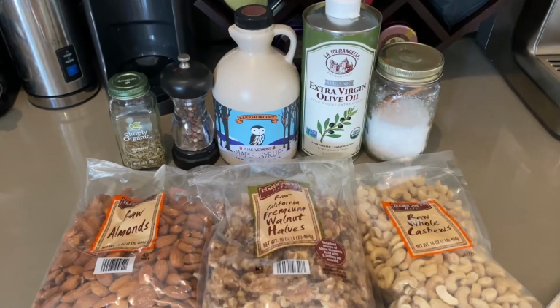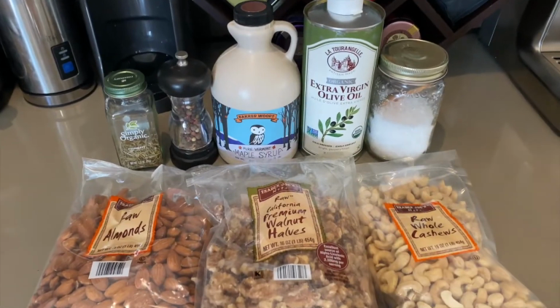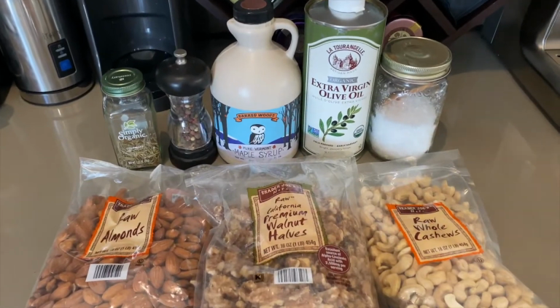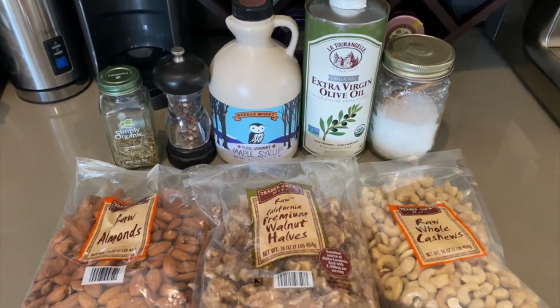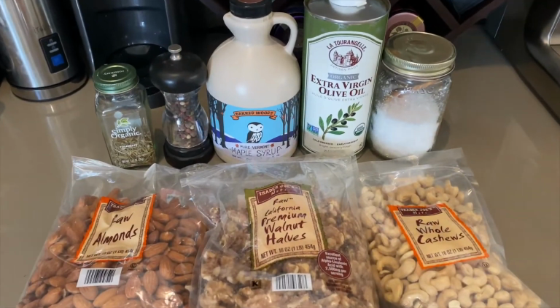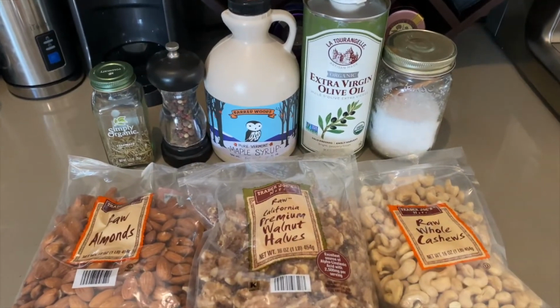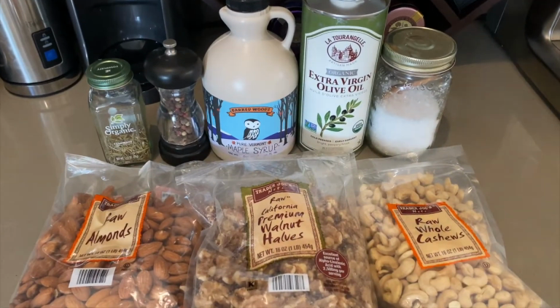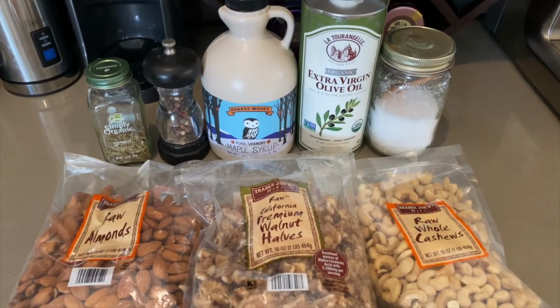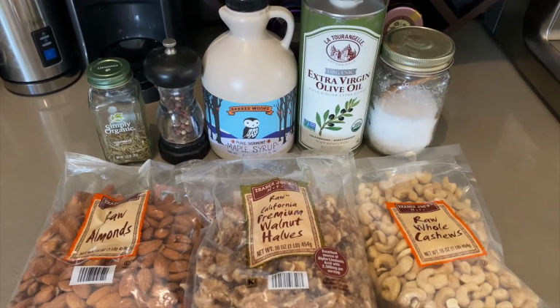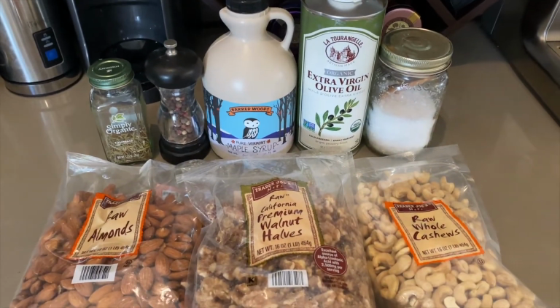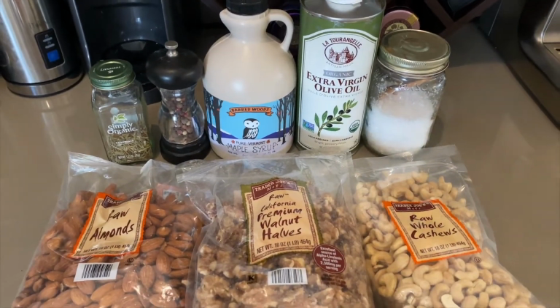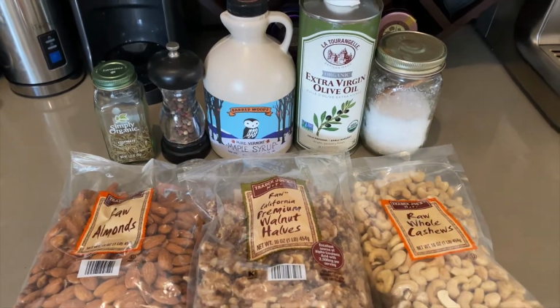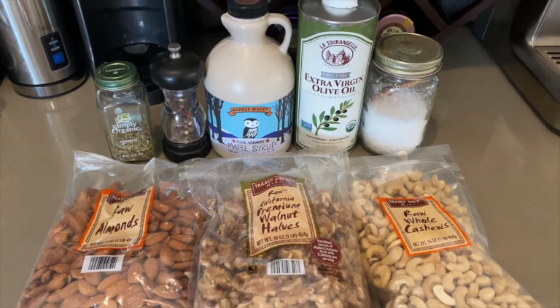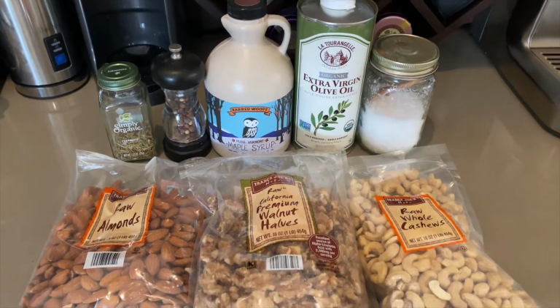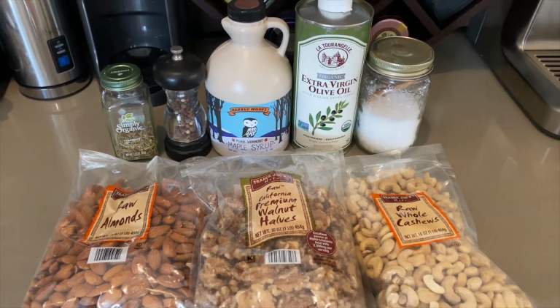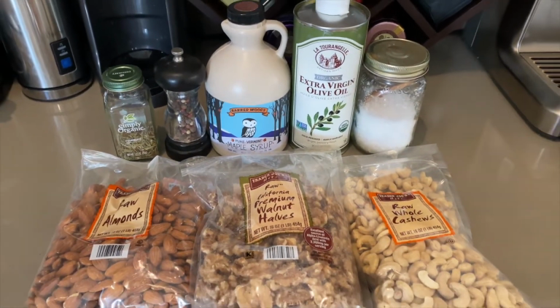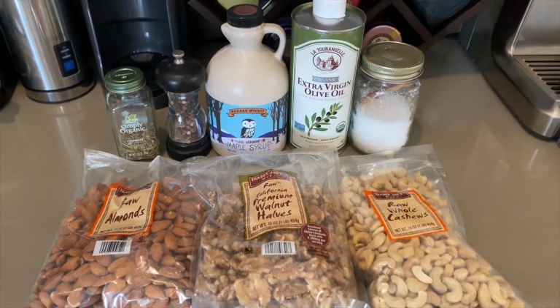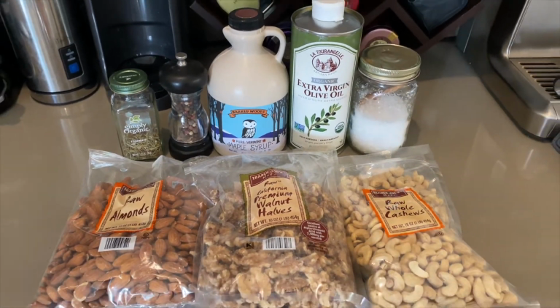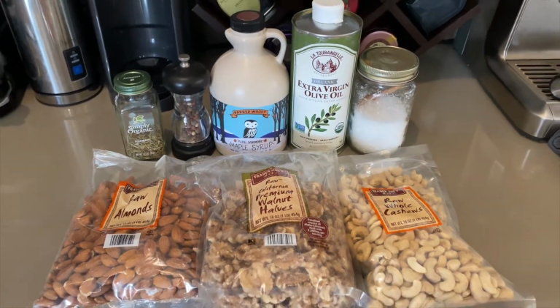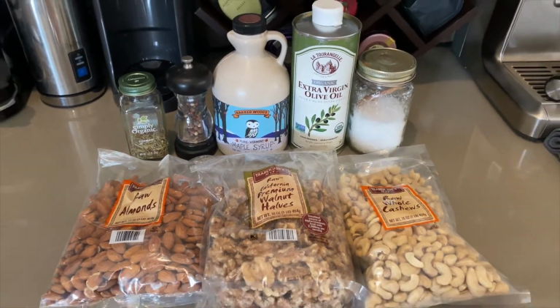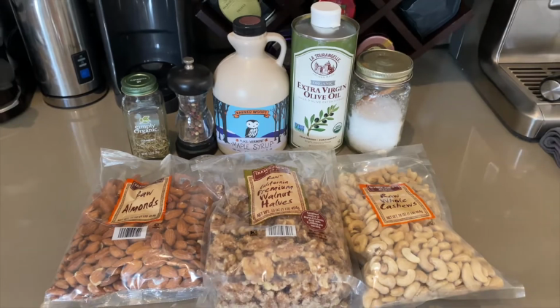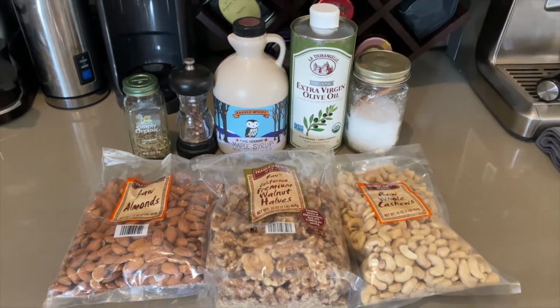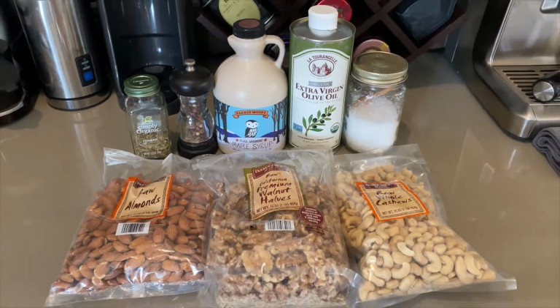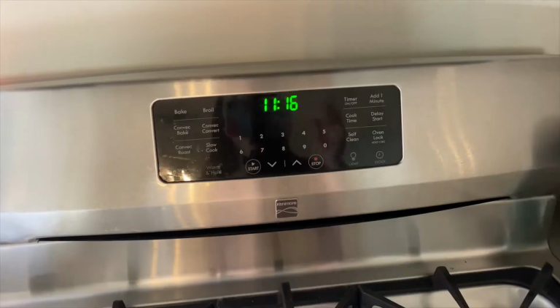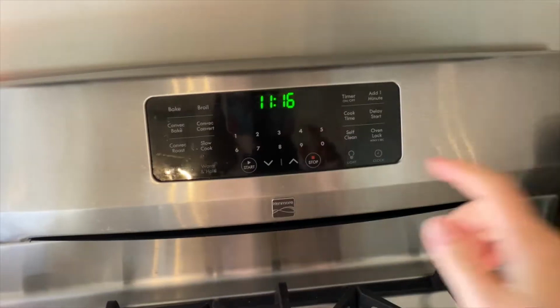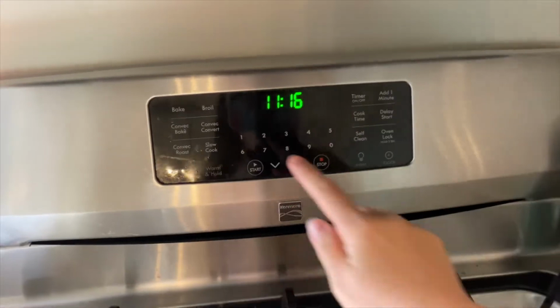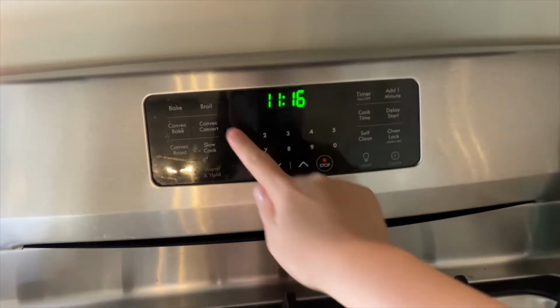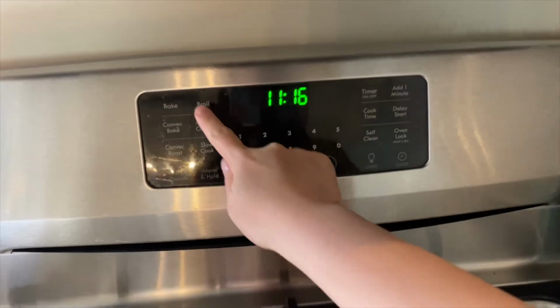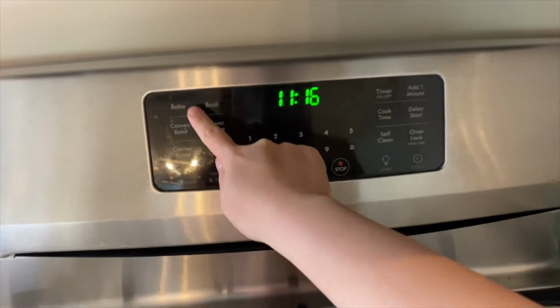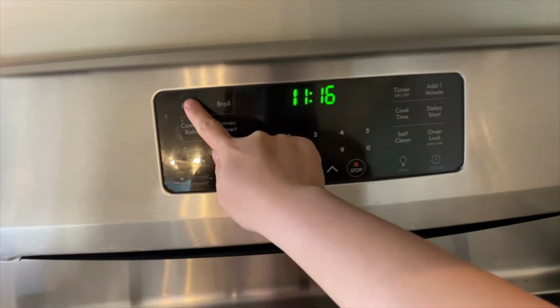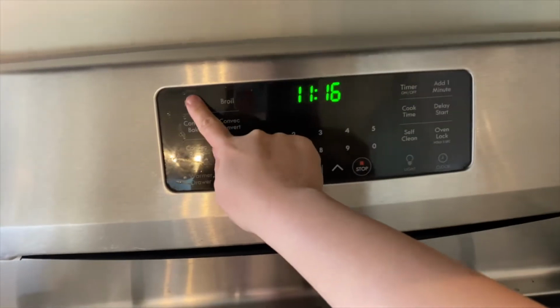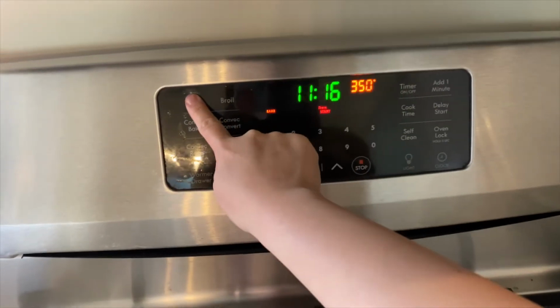All you need are a few simple ingredients. Let's get started!